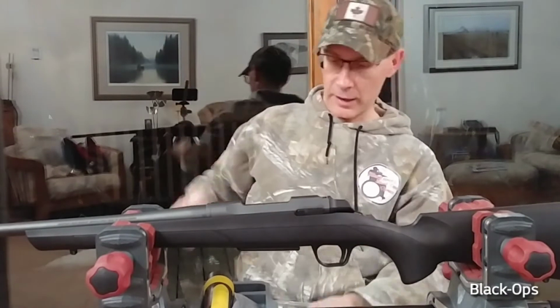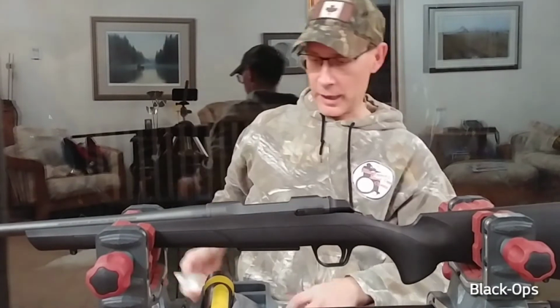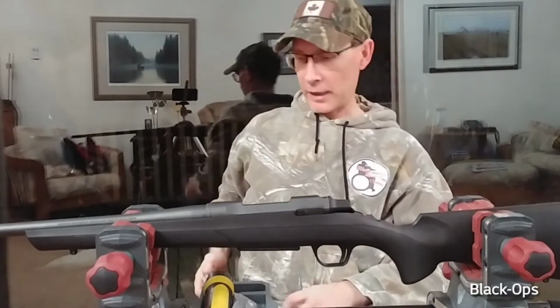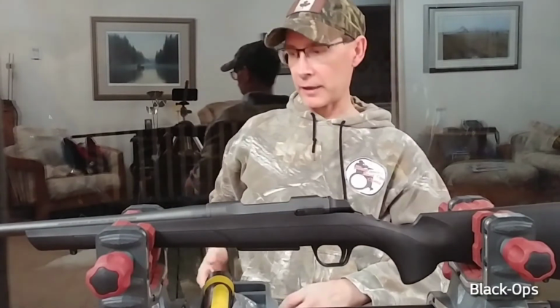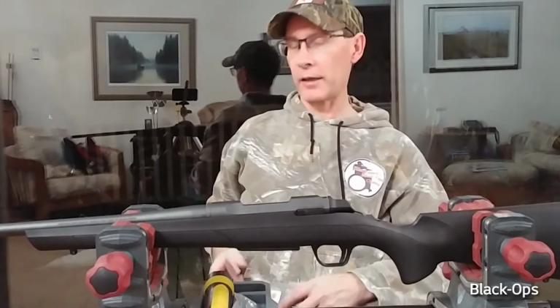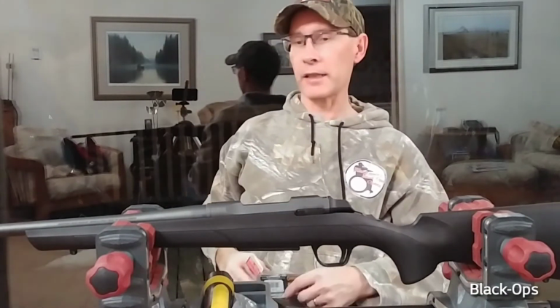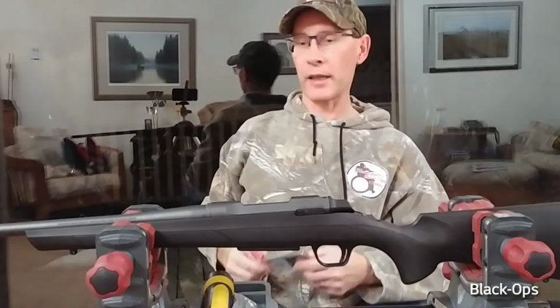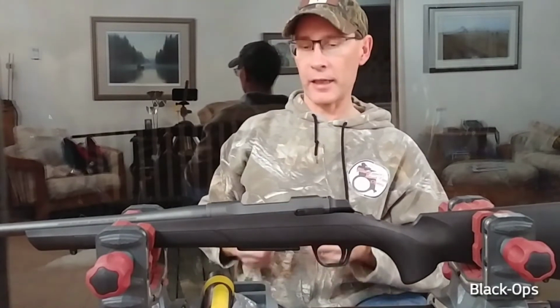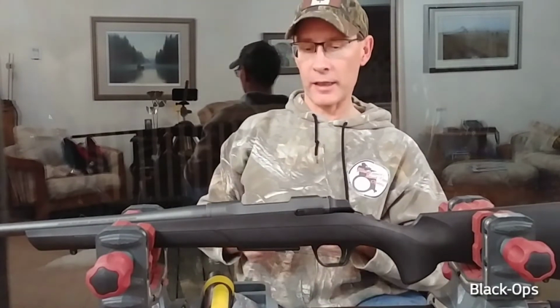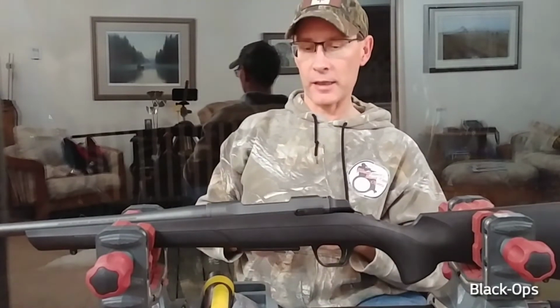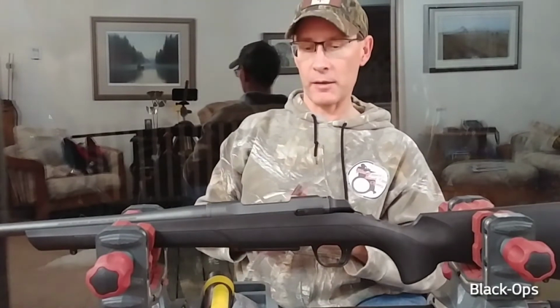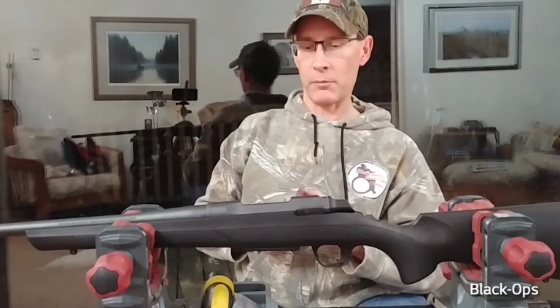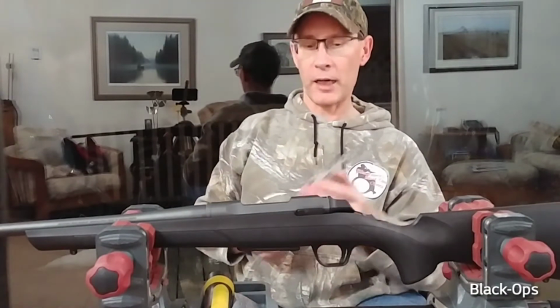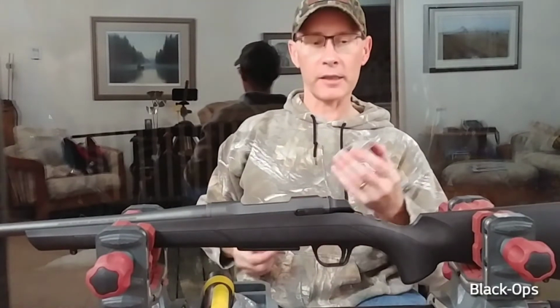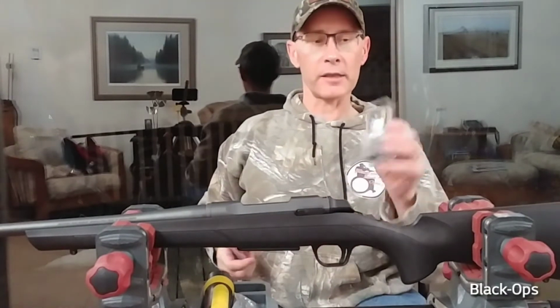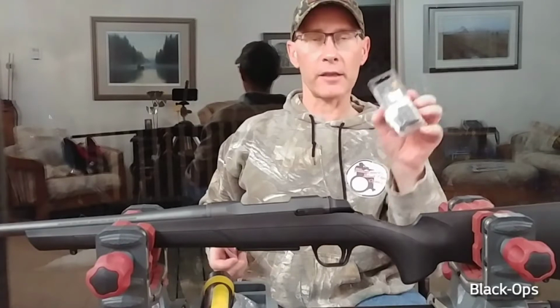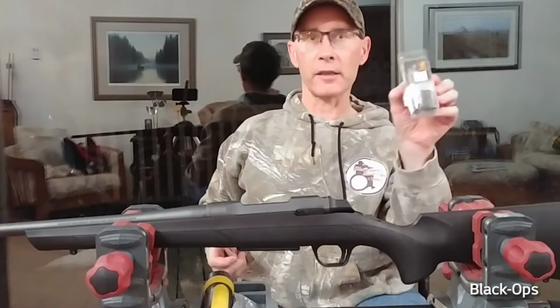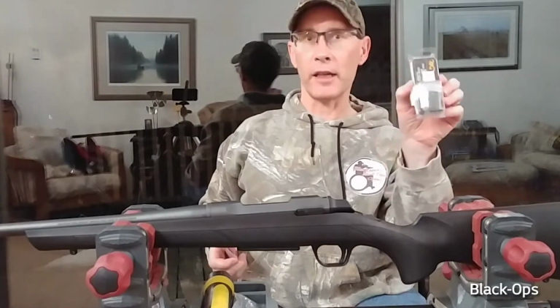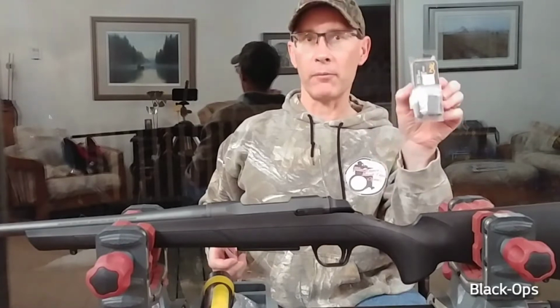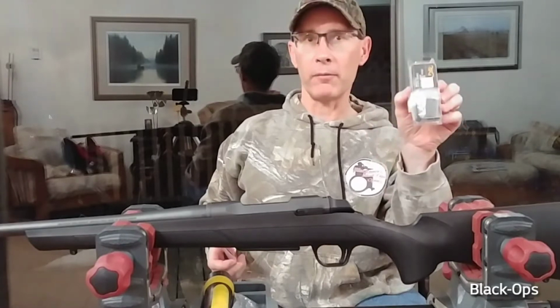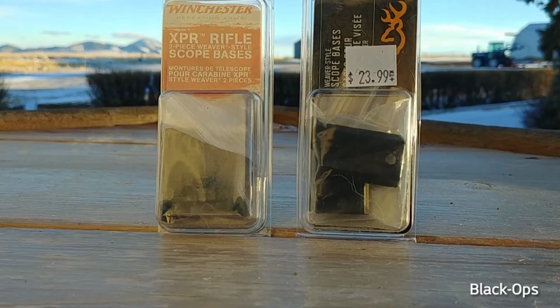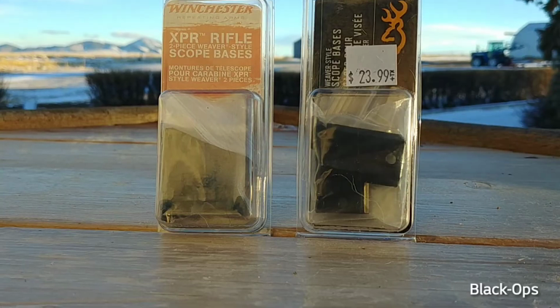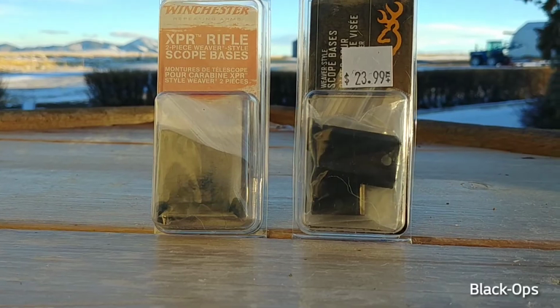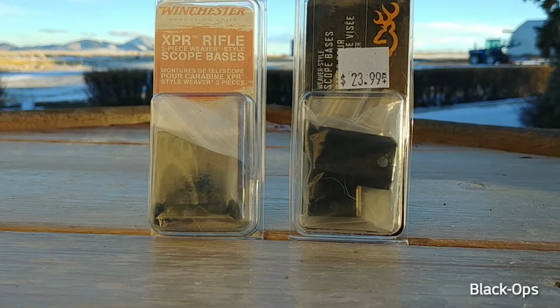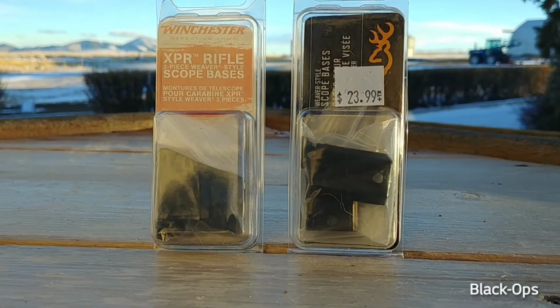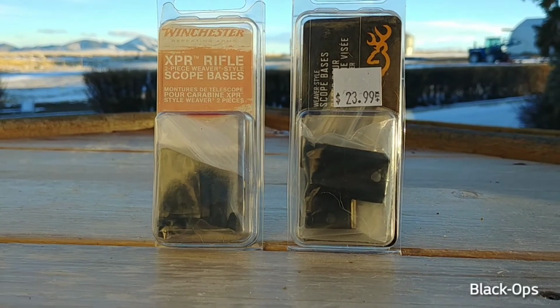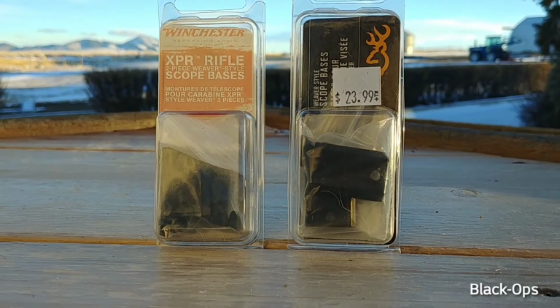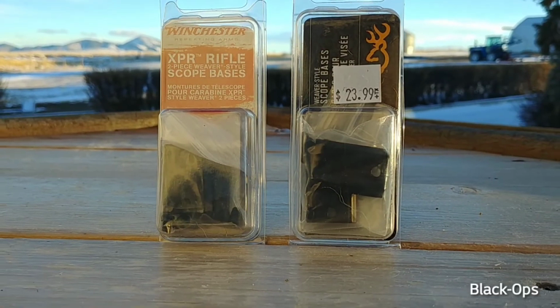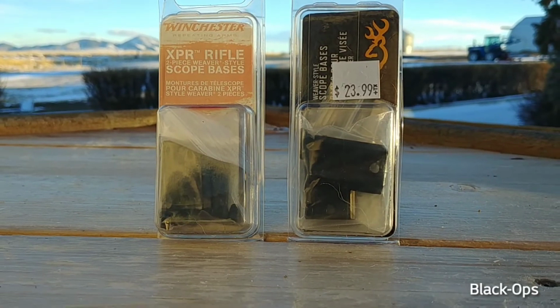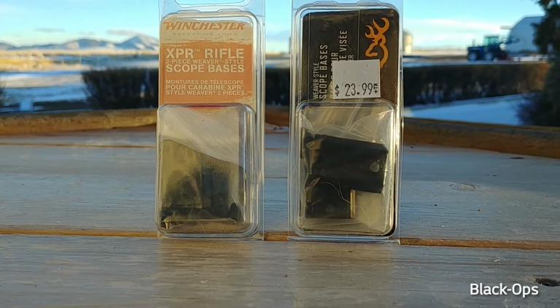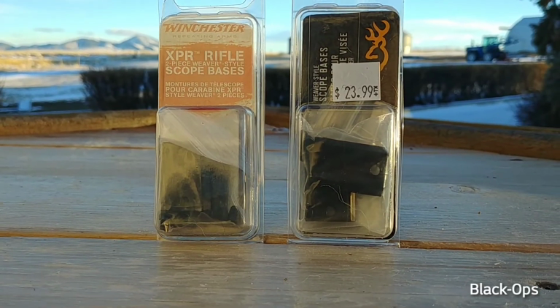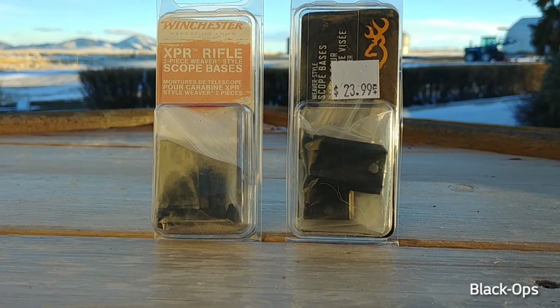The crazy thing is the boxes are the same — the packaging is identical.